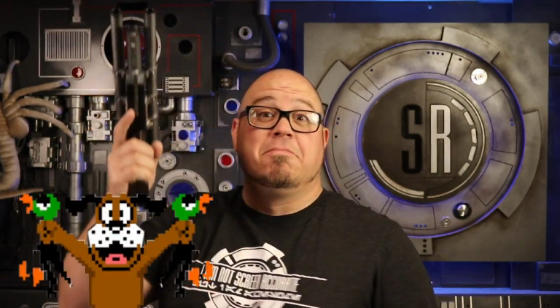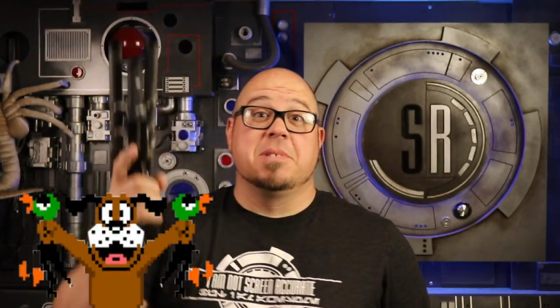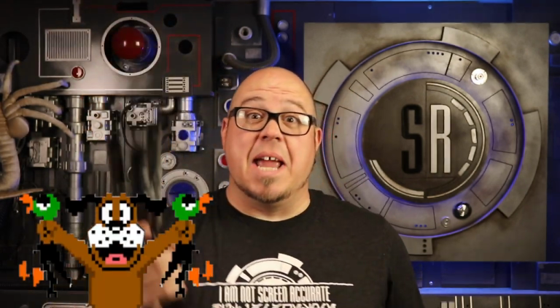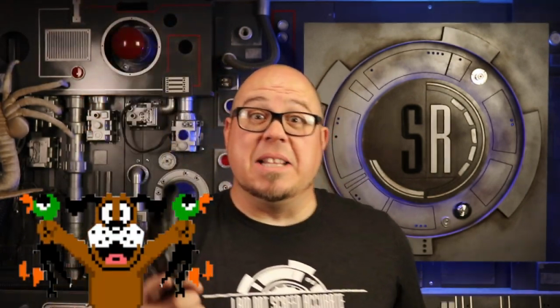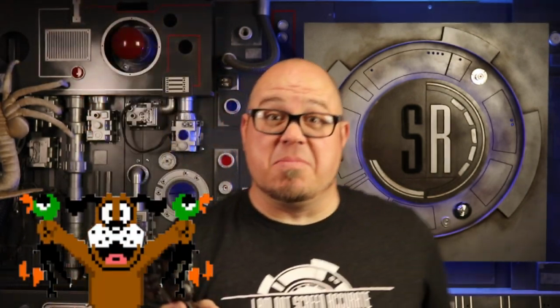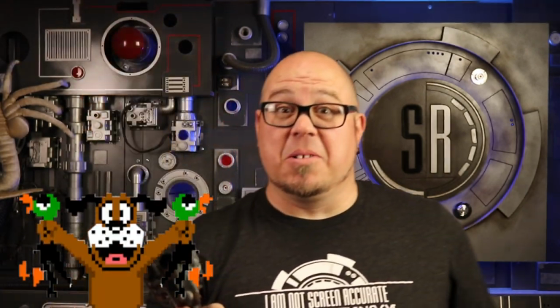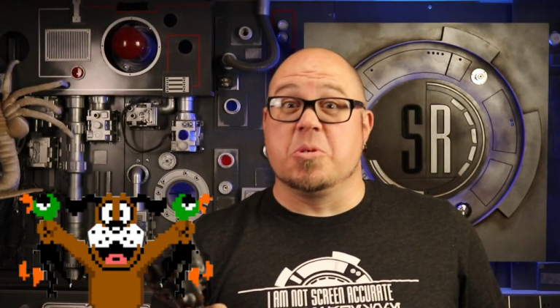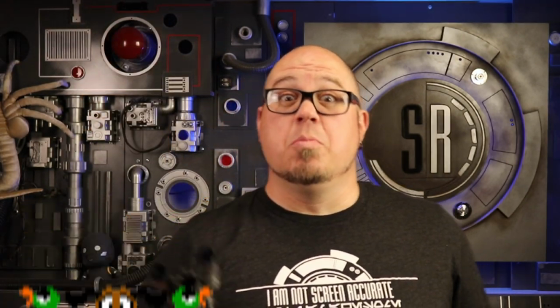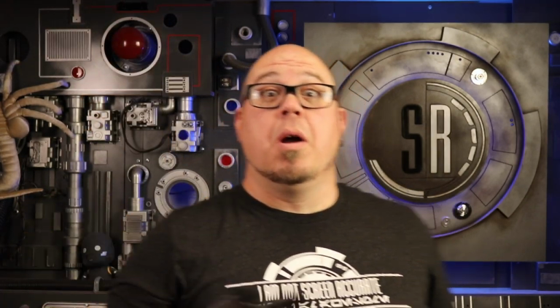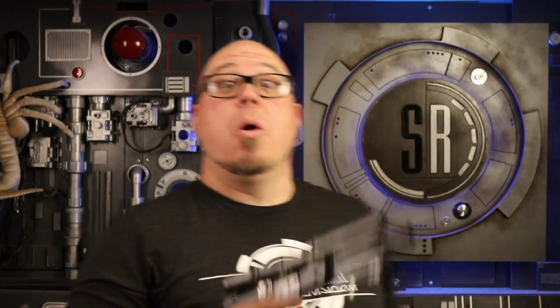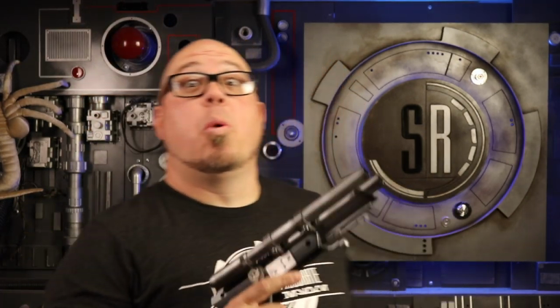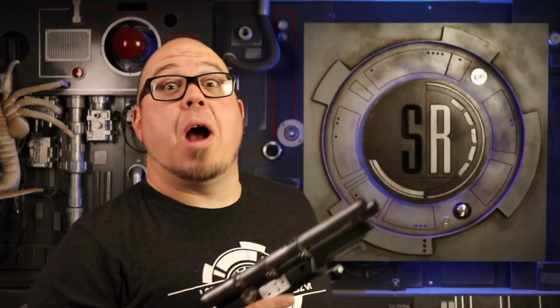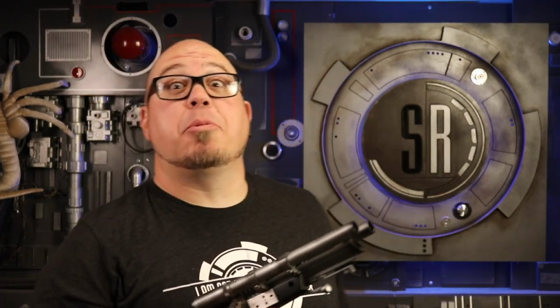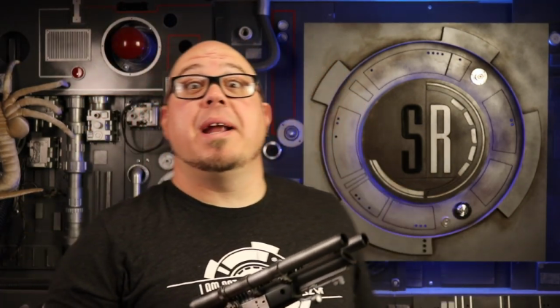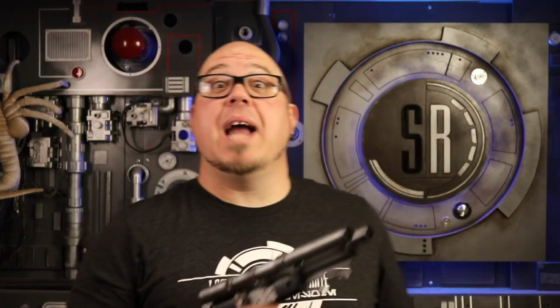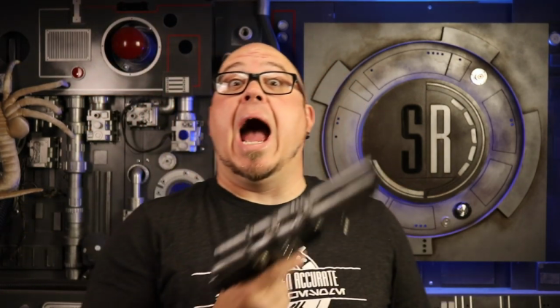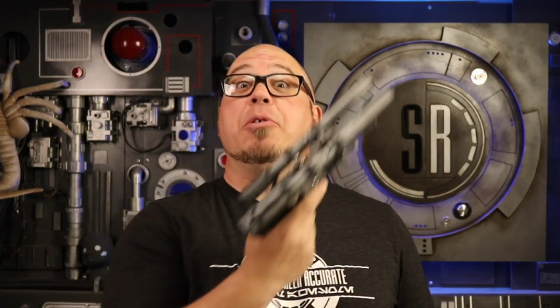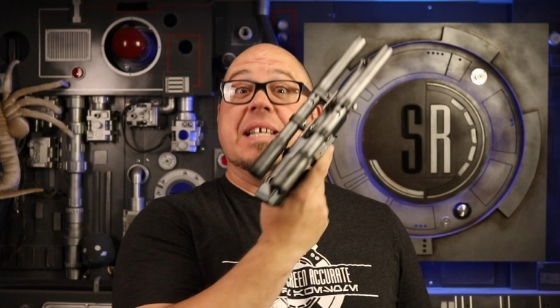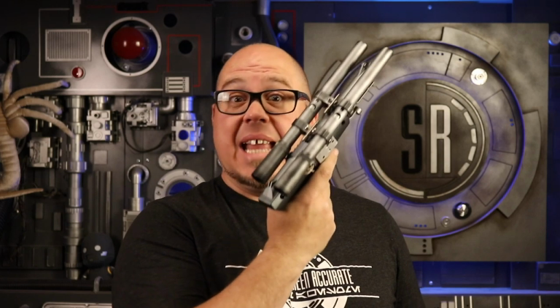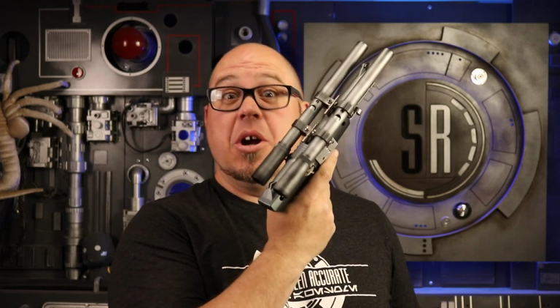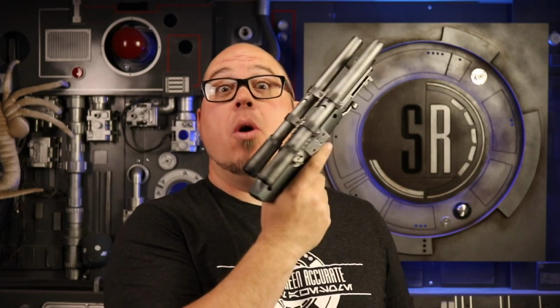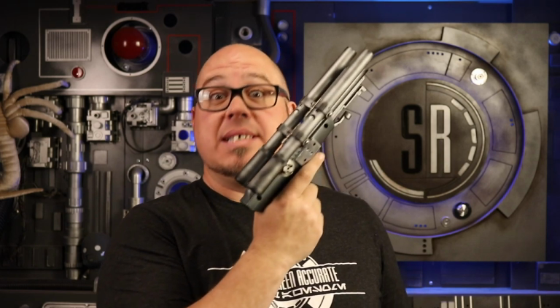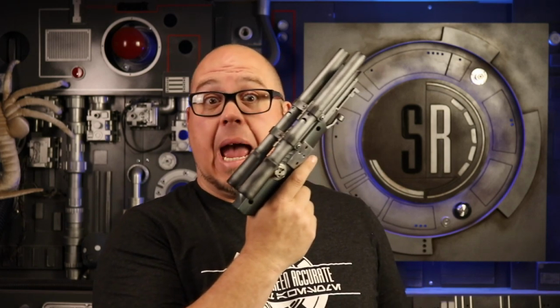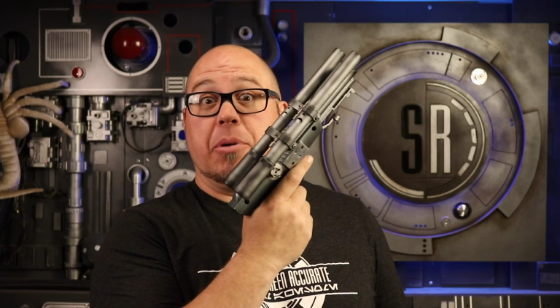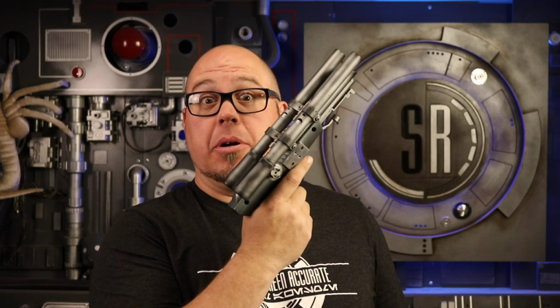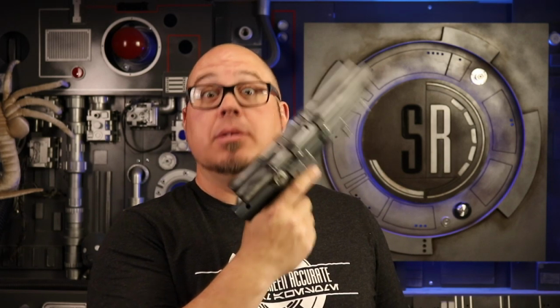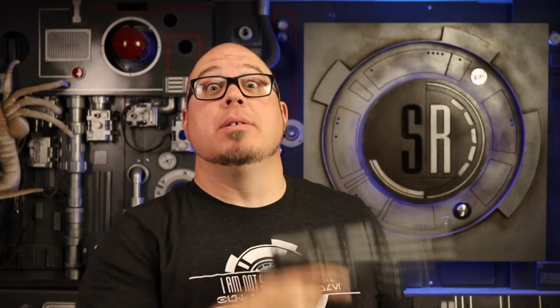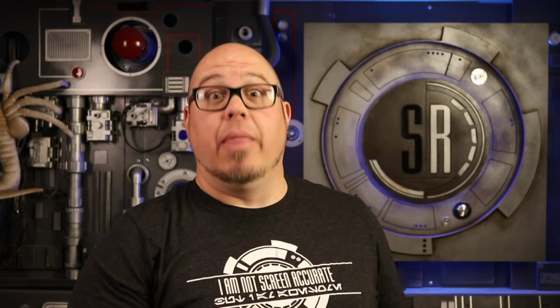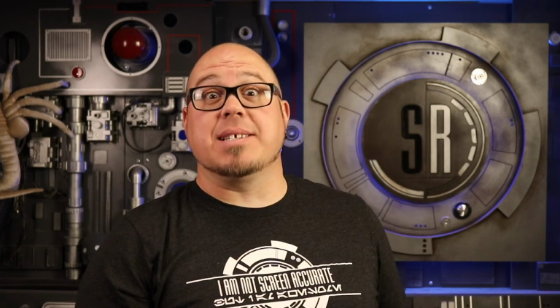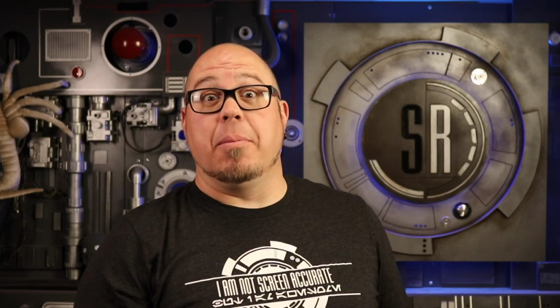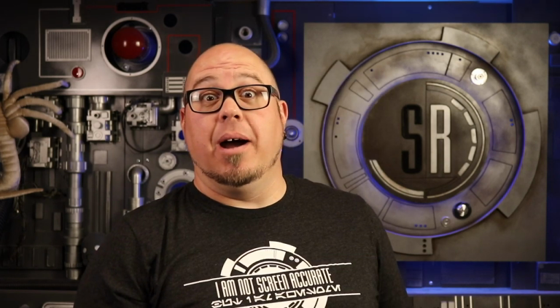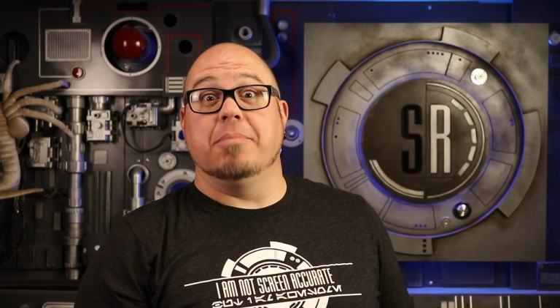Today in the Smuggler's Room, we're upgrading our Nintendo Zapper. That's coming up.